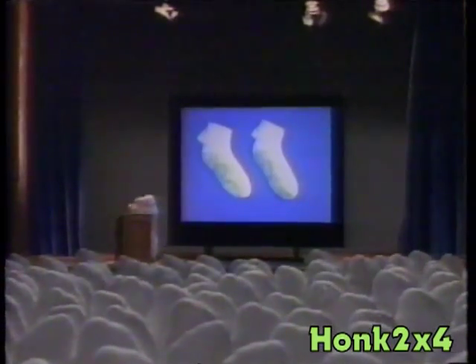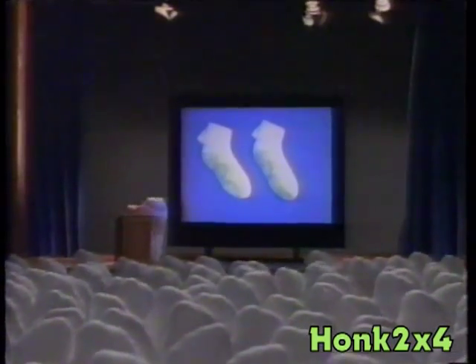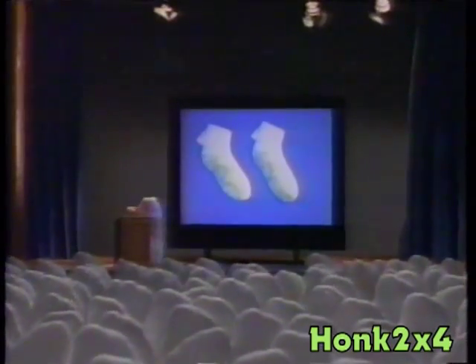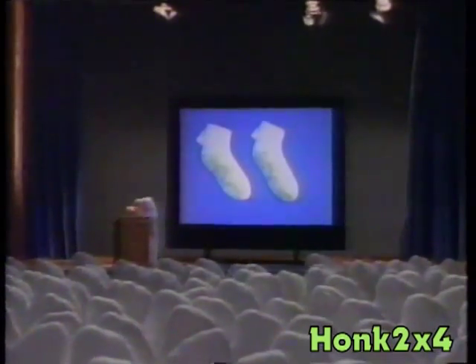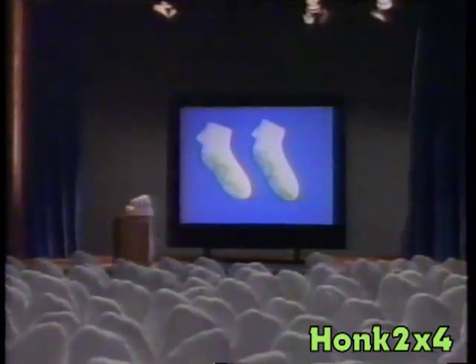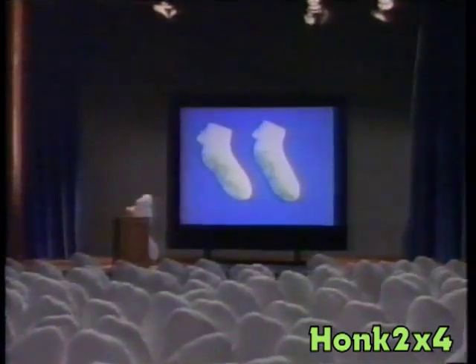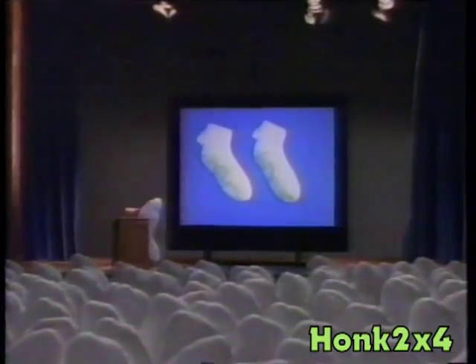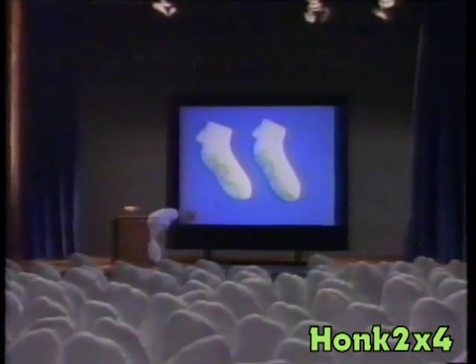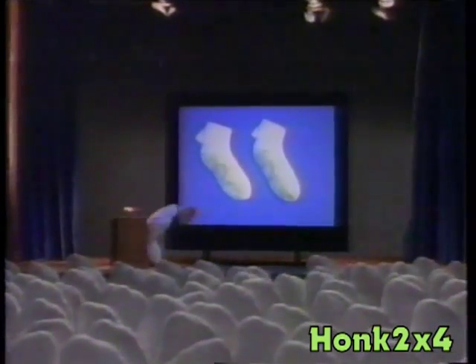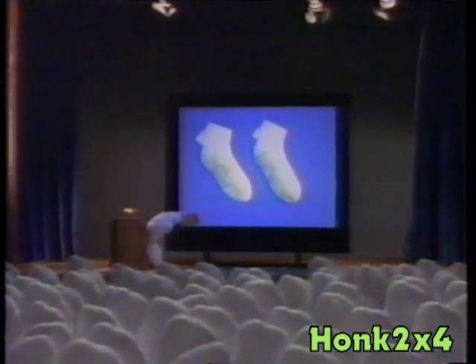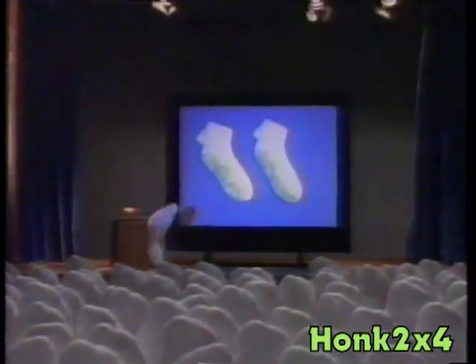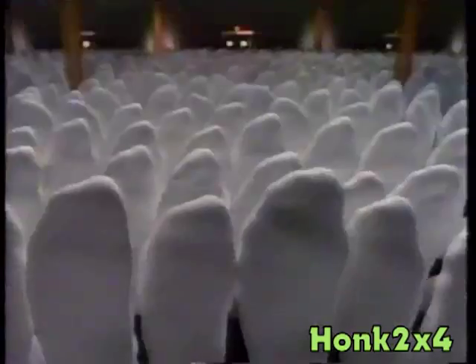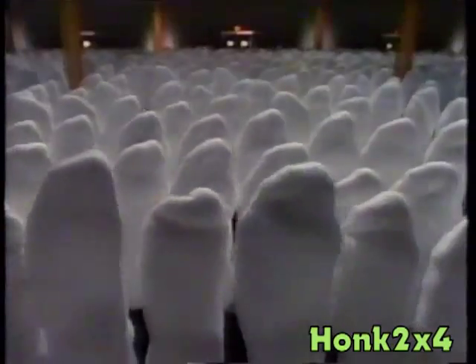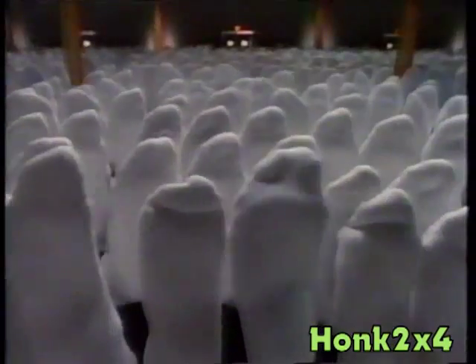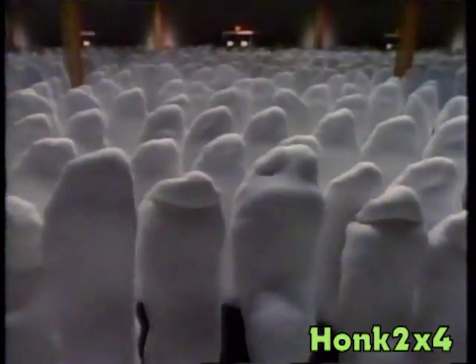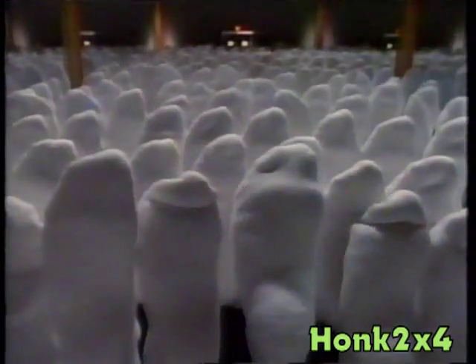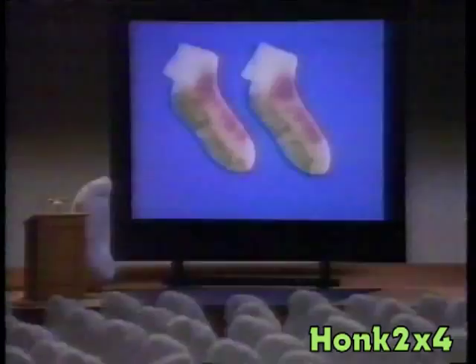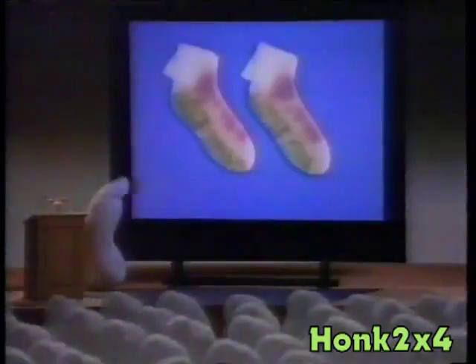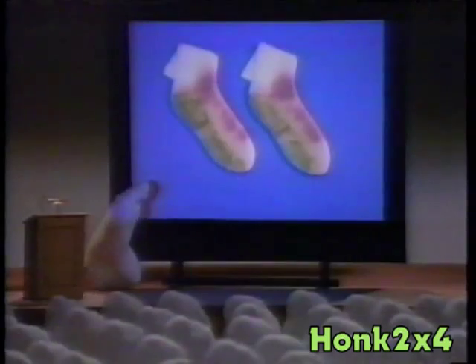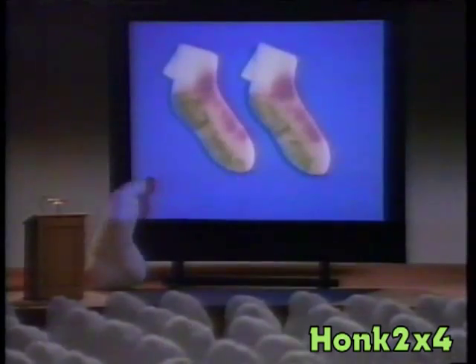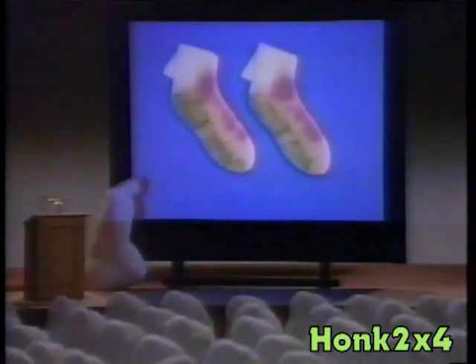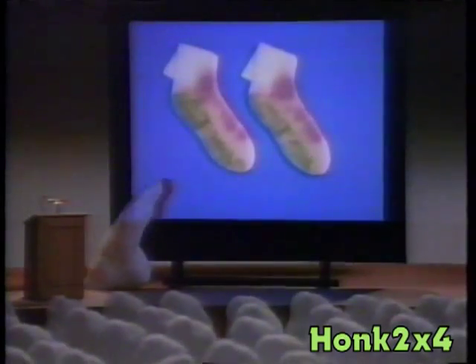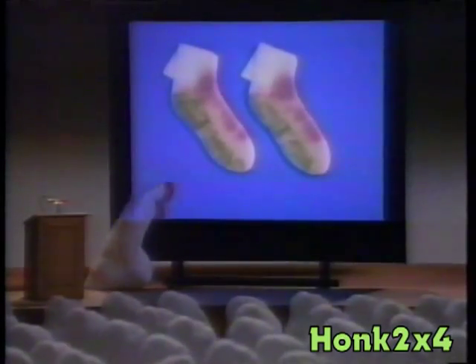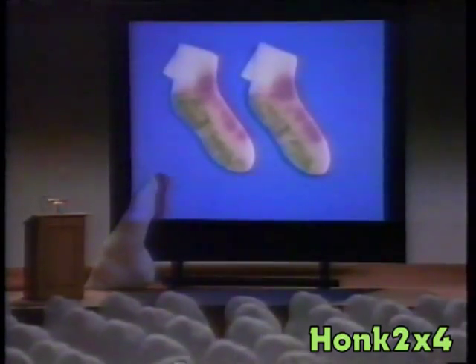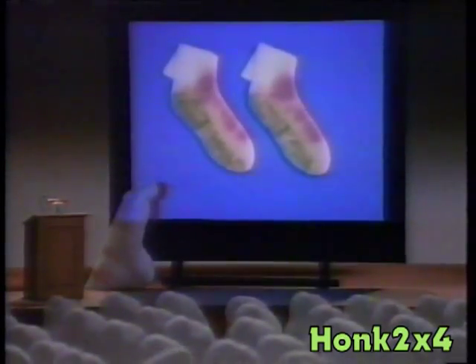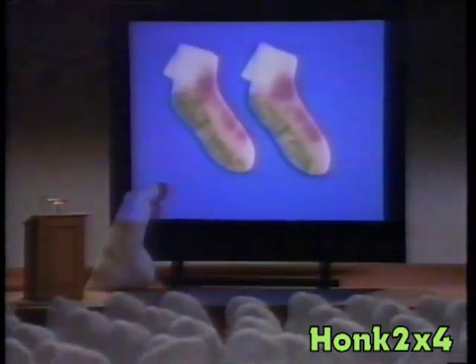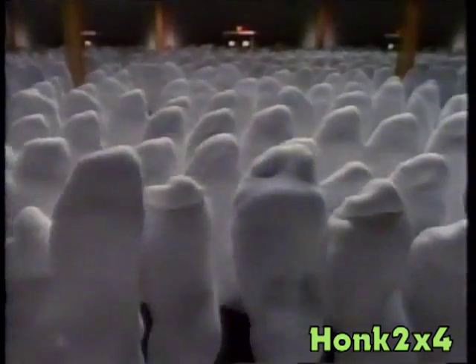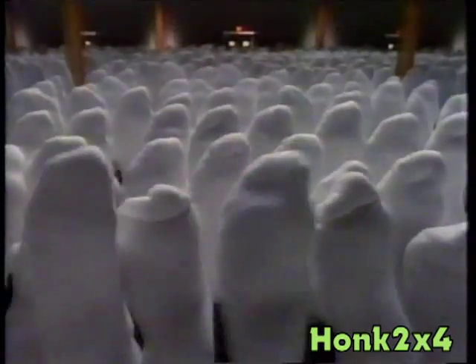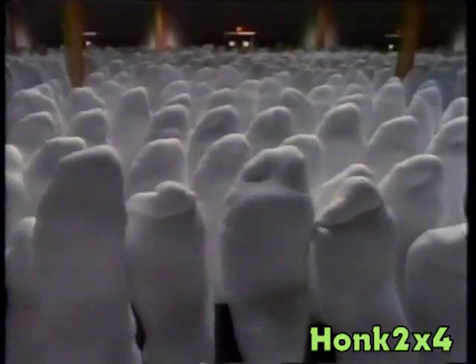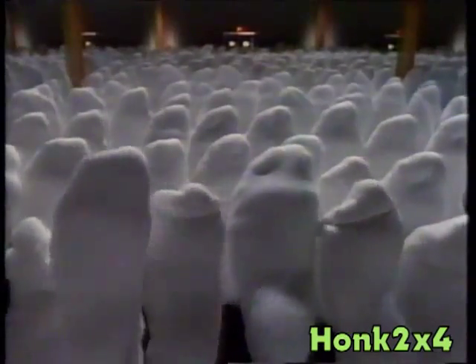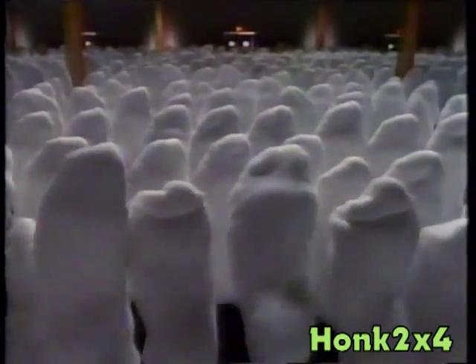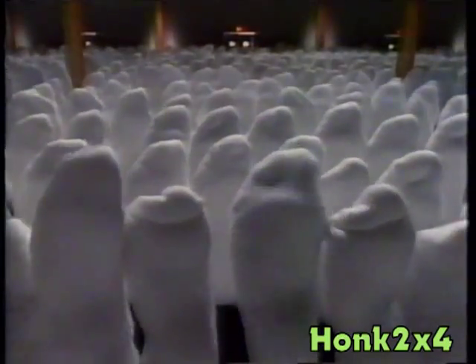Actual laboratory tests on grass stains — and on the same sock, grape juice. The results?